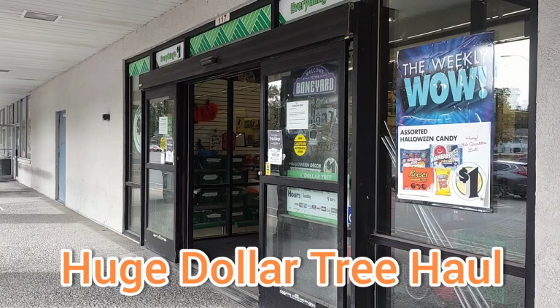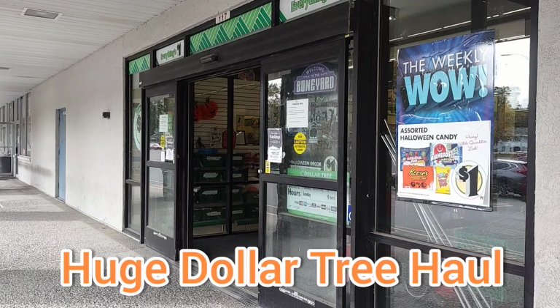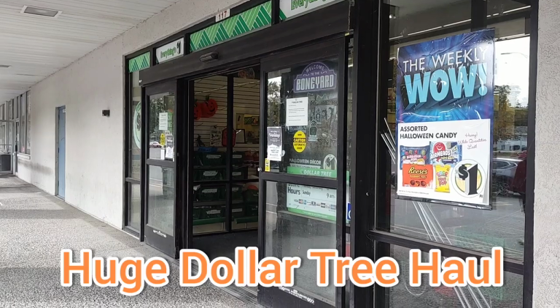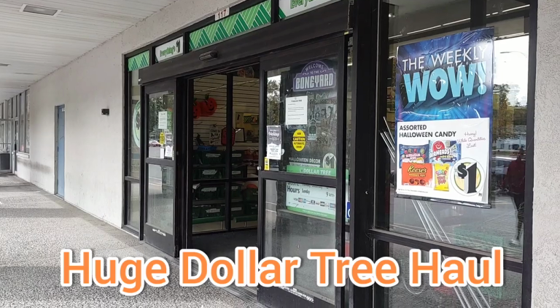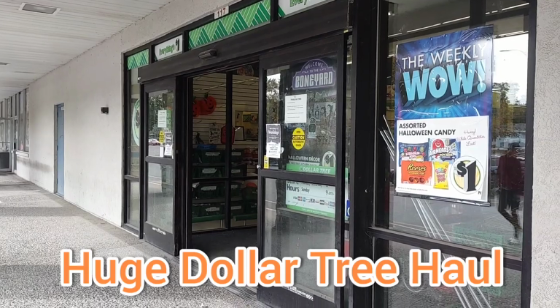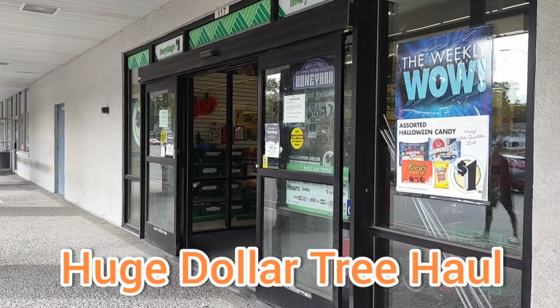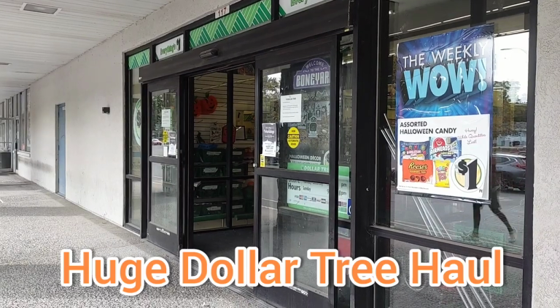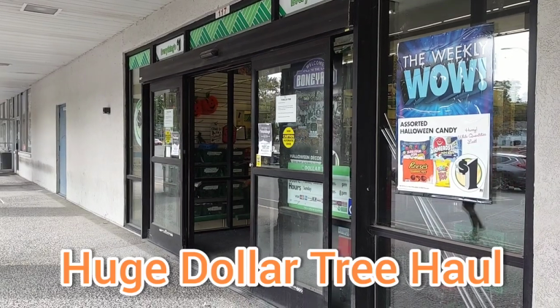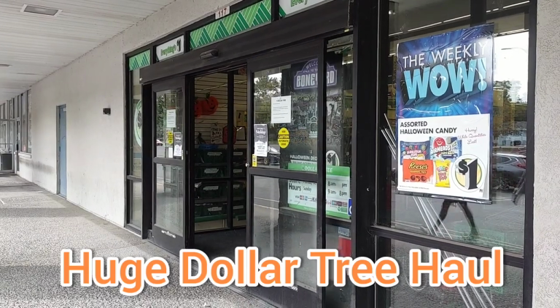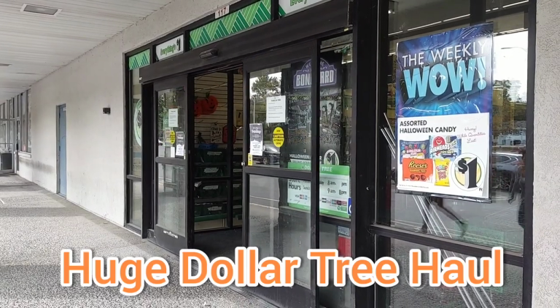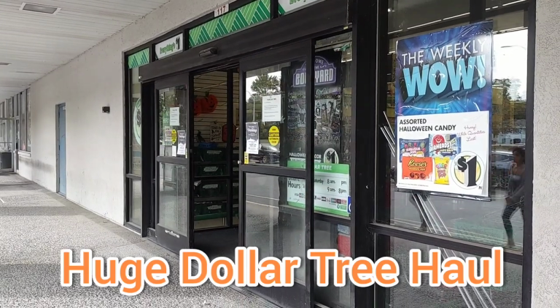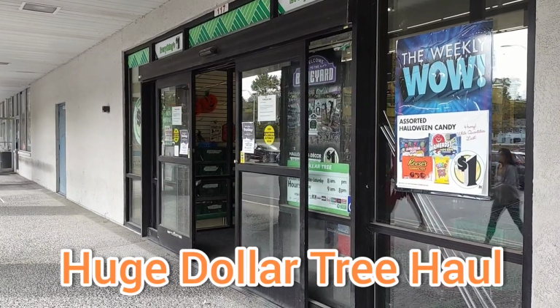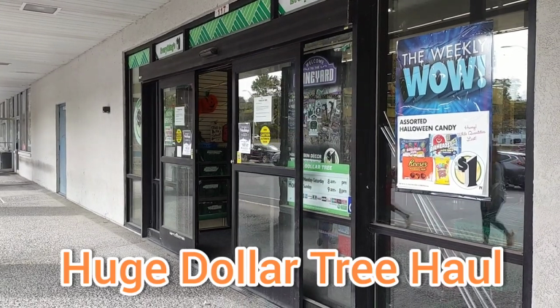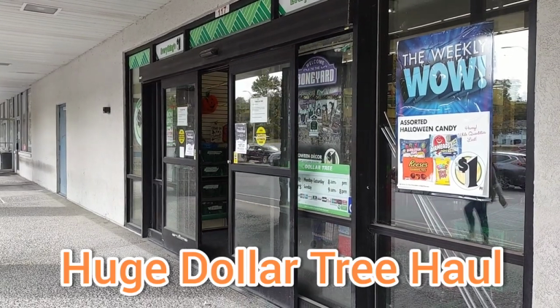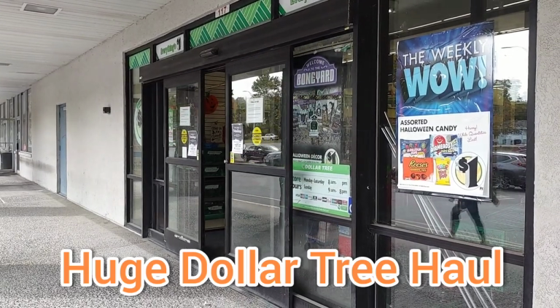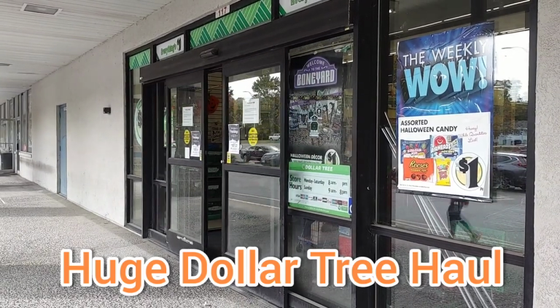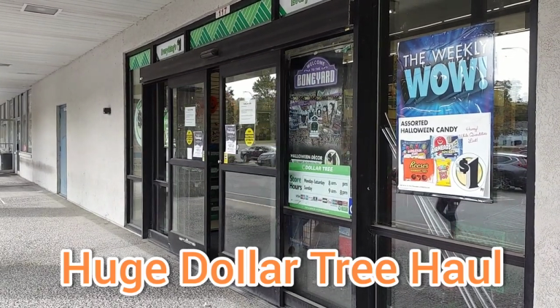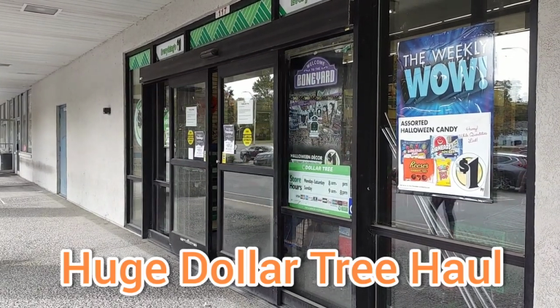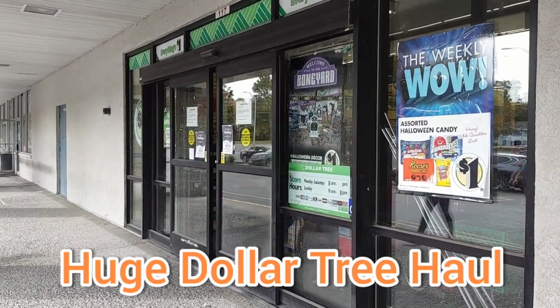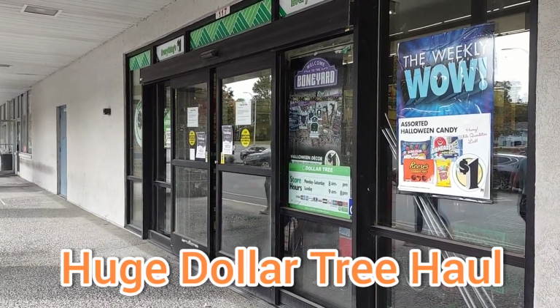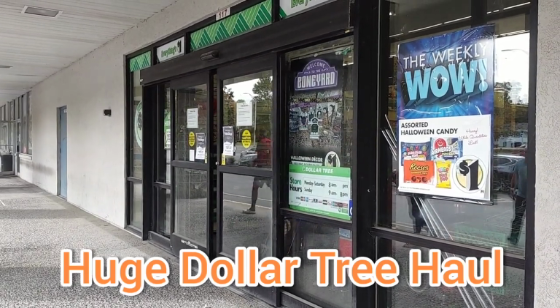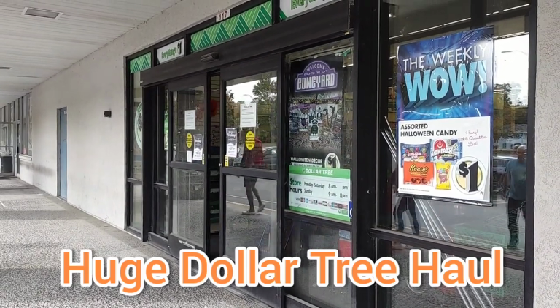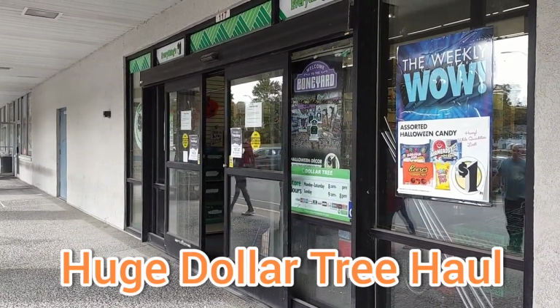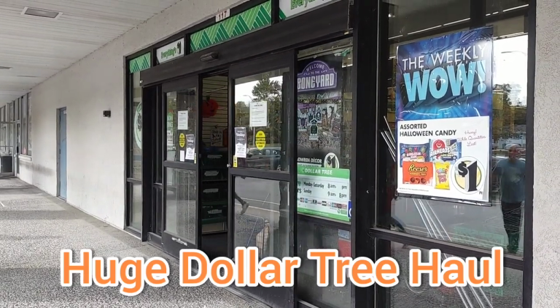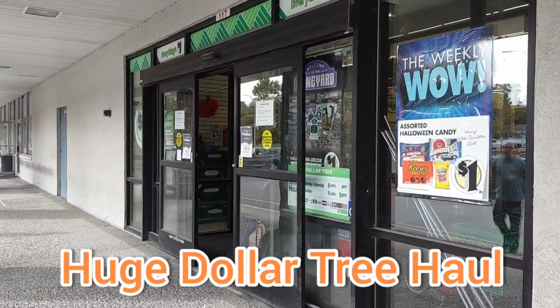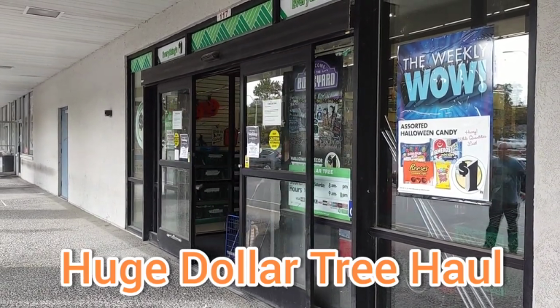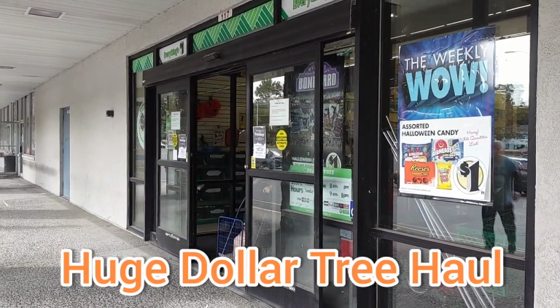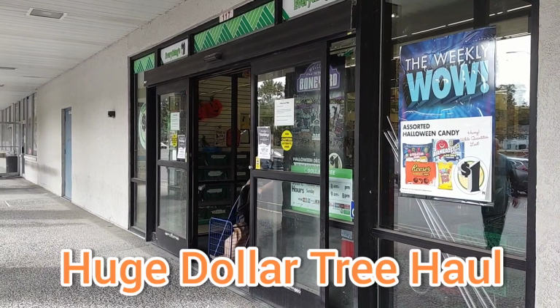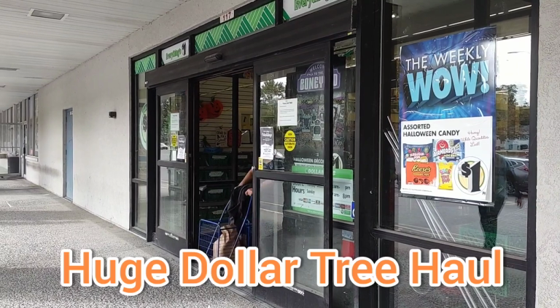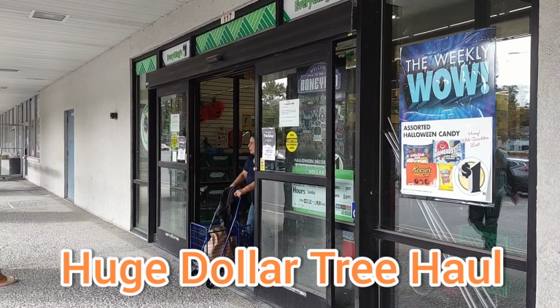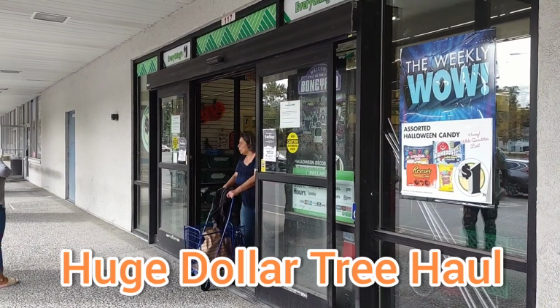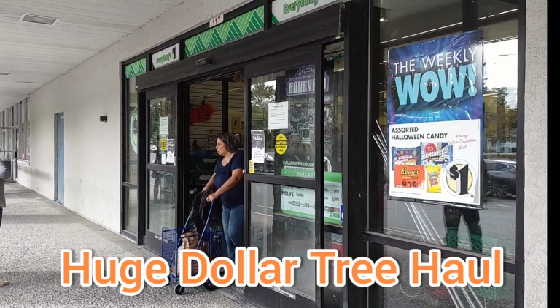I am in Saratoga County, and I'm at the larger Dollar Tree, and we're going to go on in.